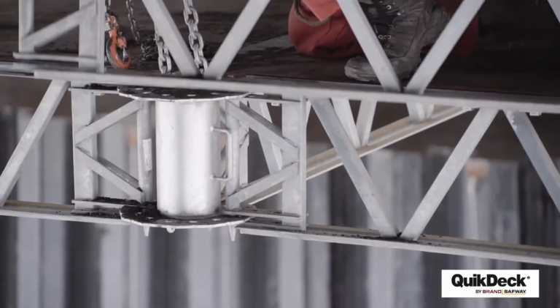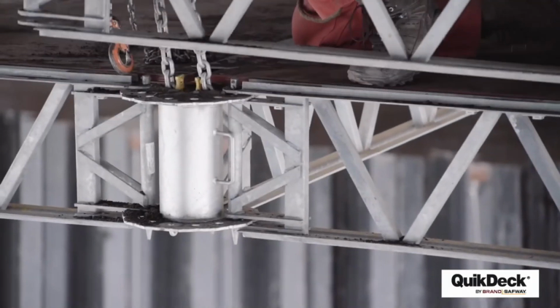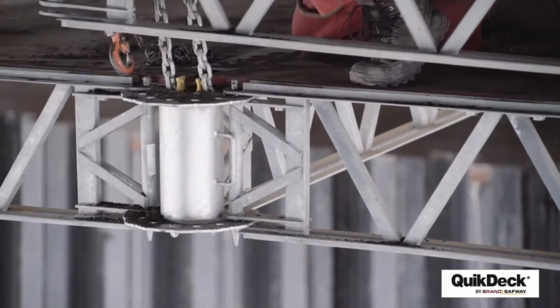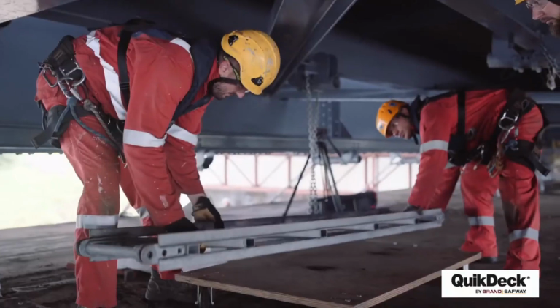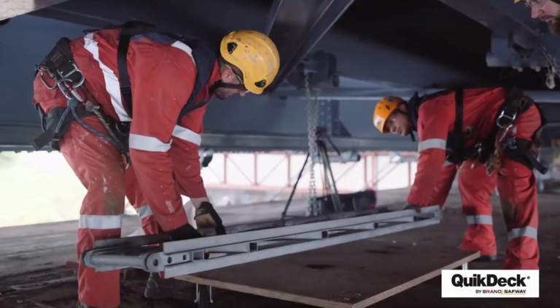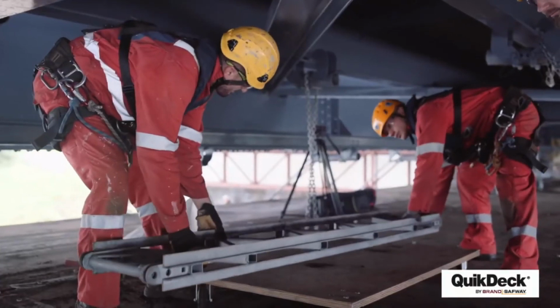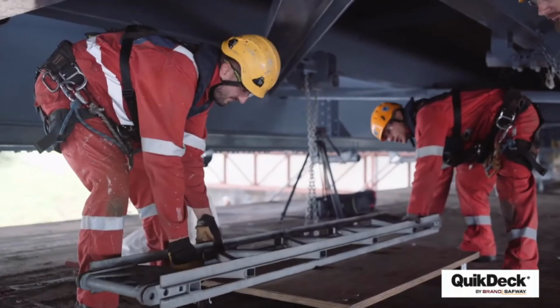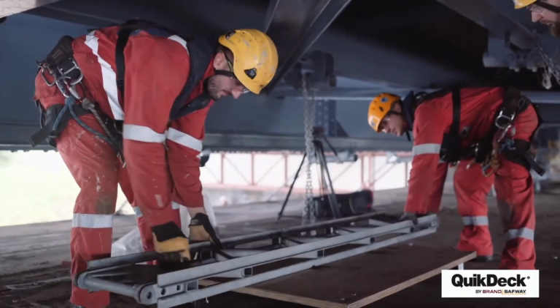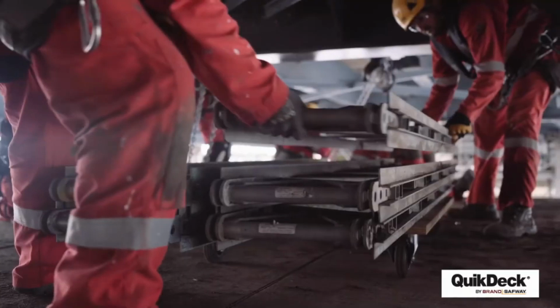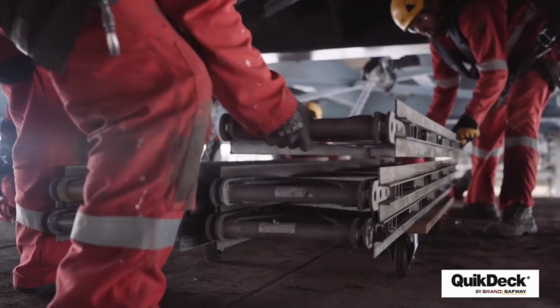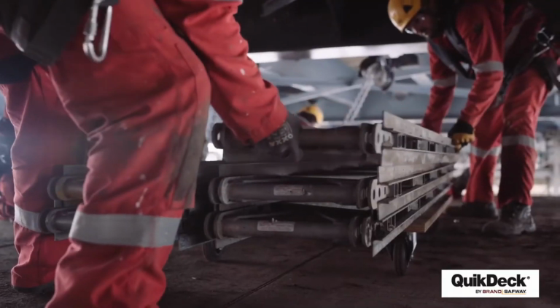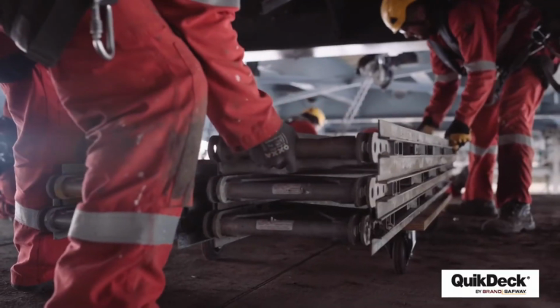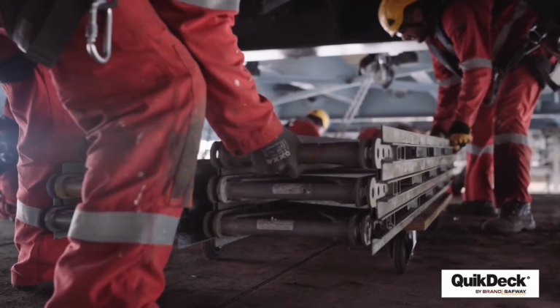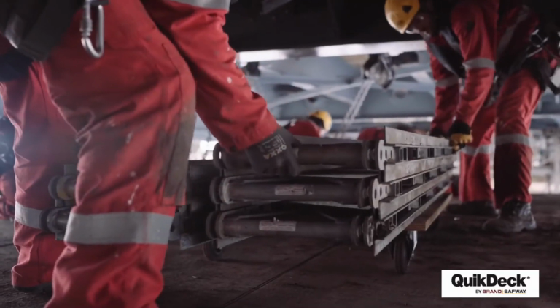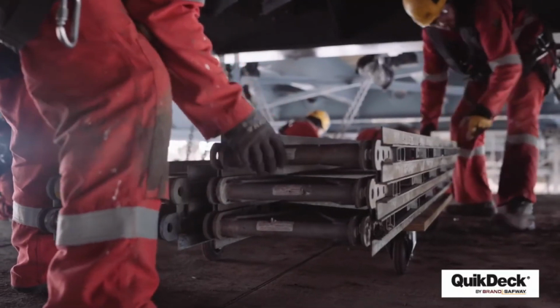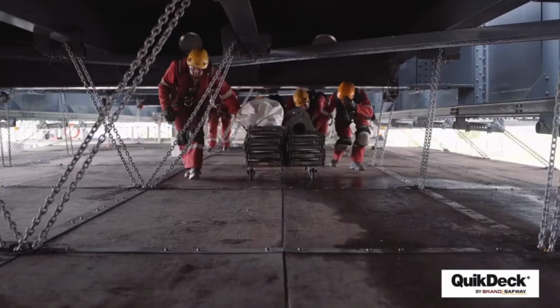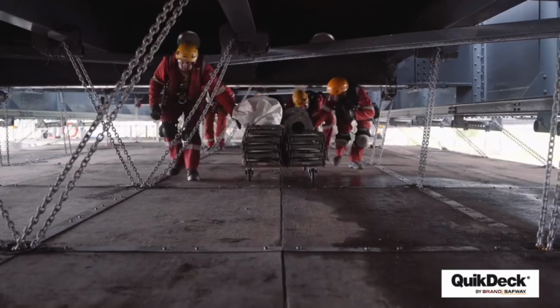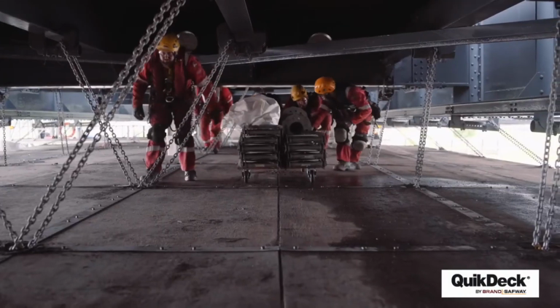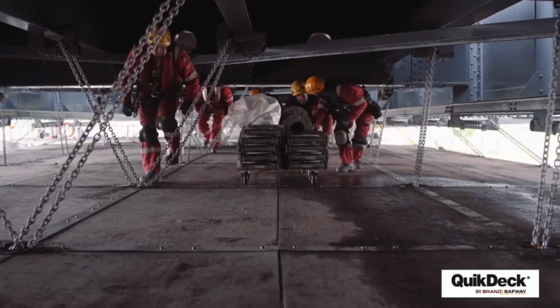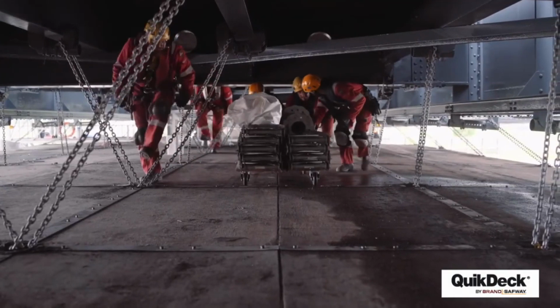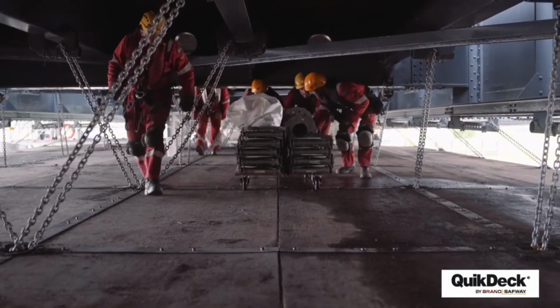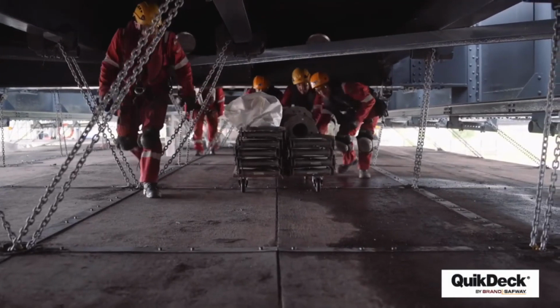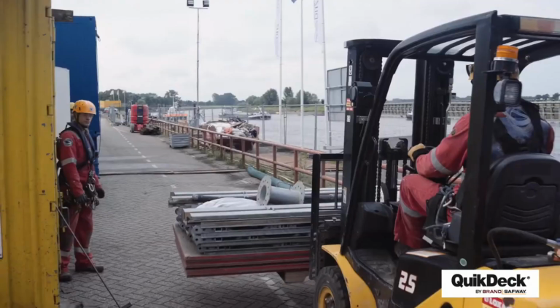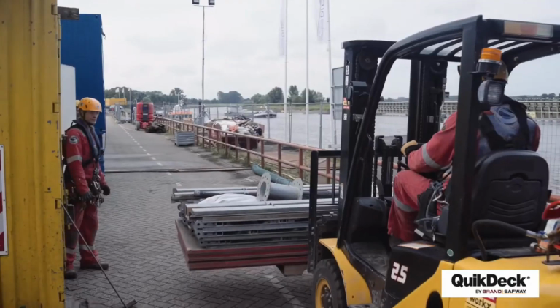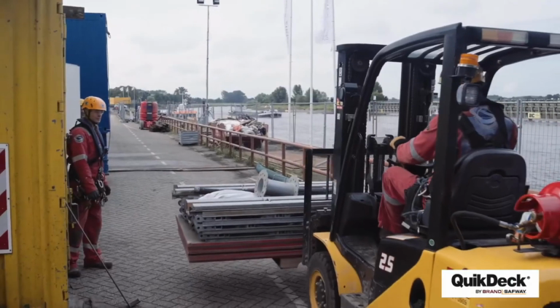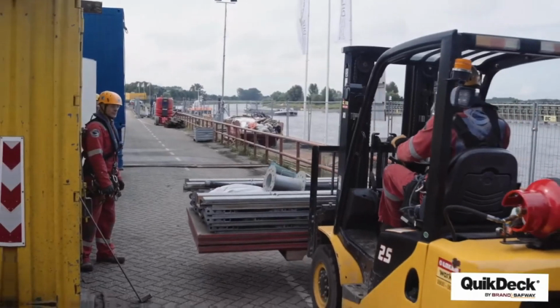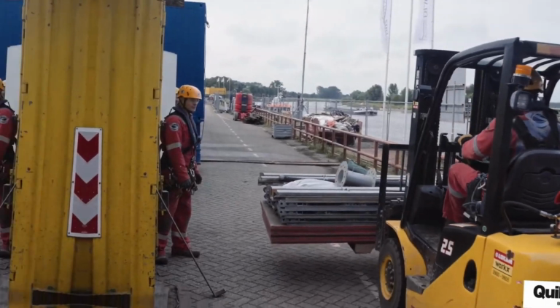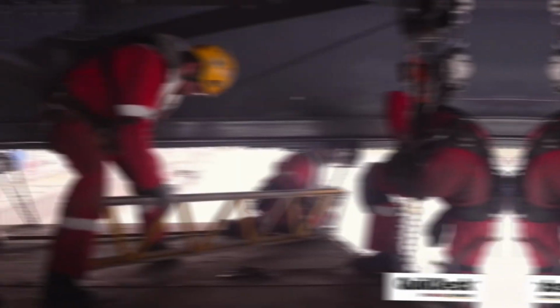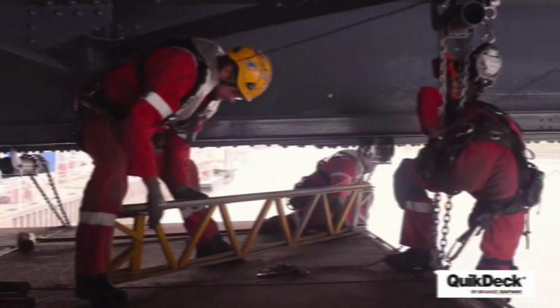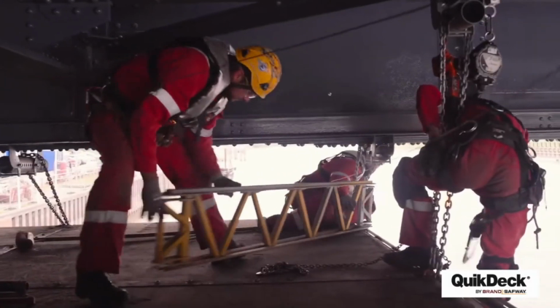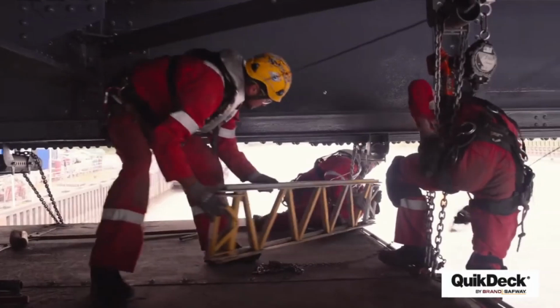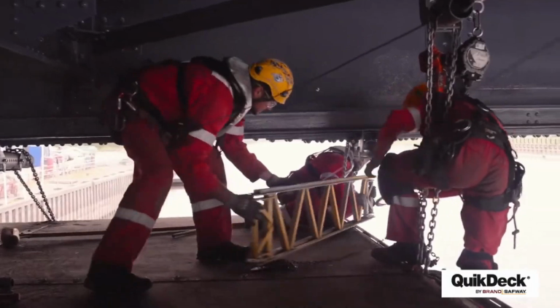It played a vital role in the decommissioning of Shell's Lehman Bravo platform, allowing workers to safely remove over 380 tons of steel.